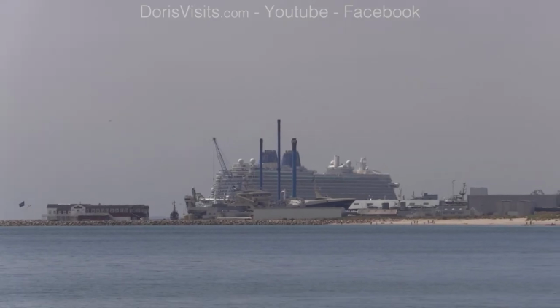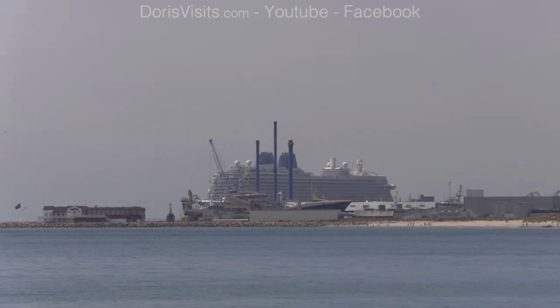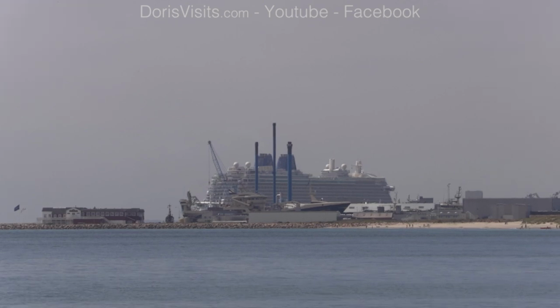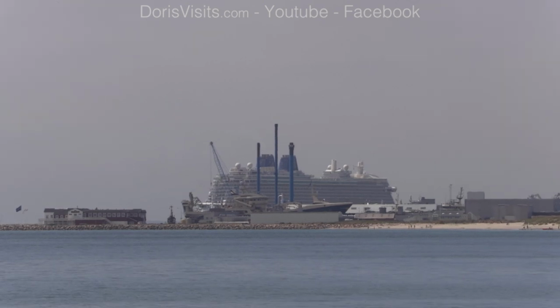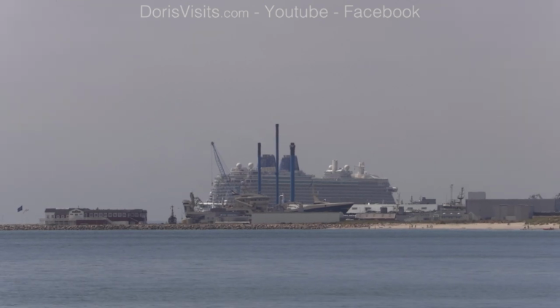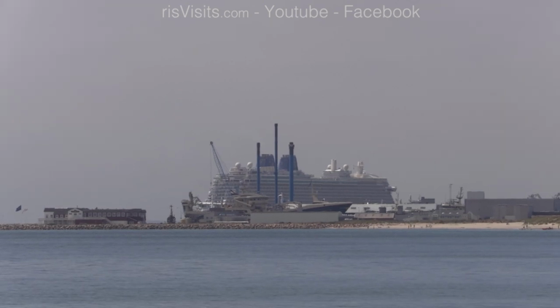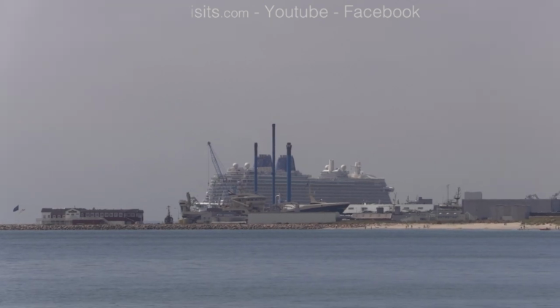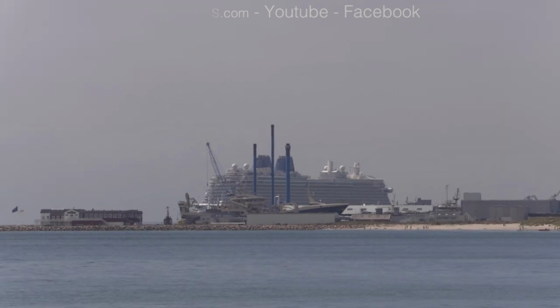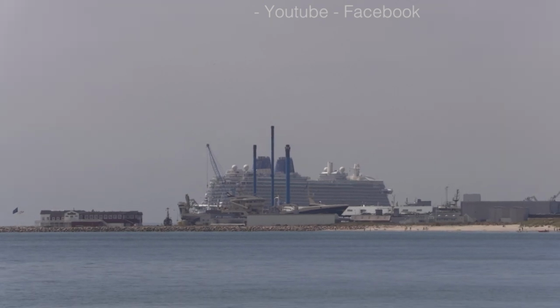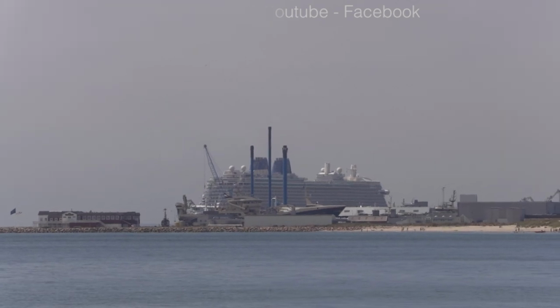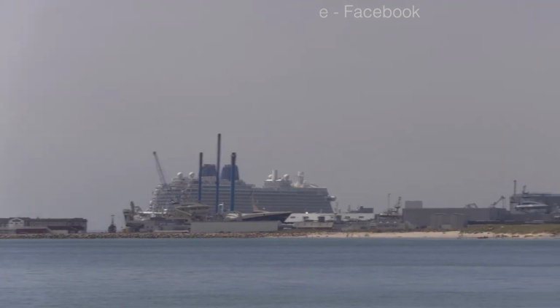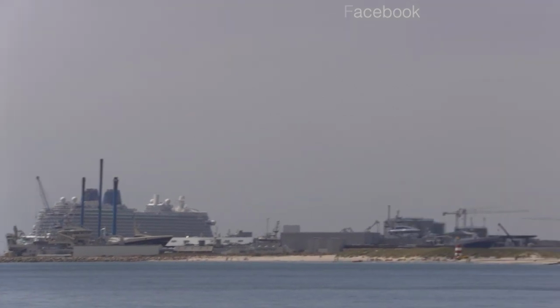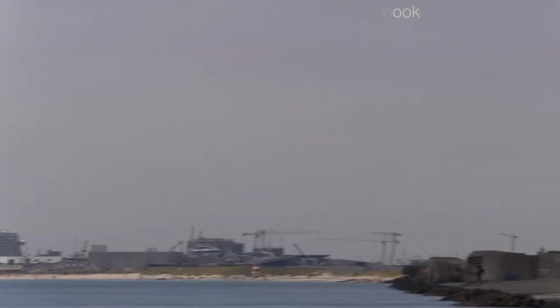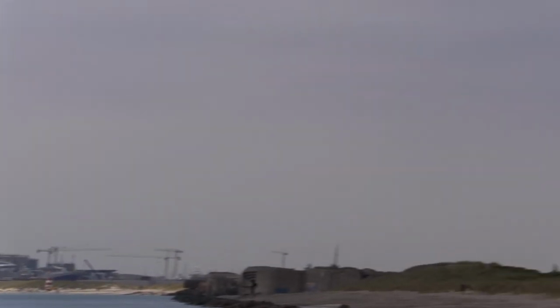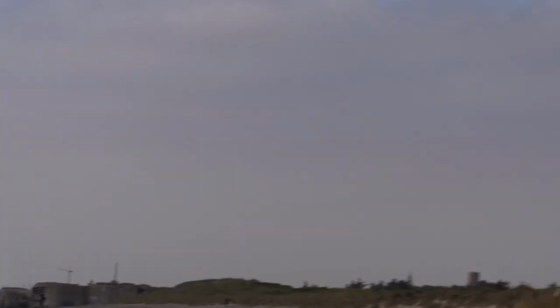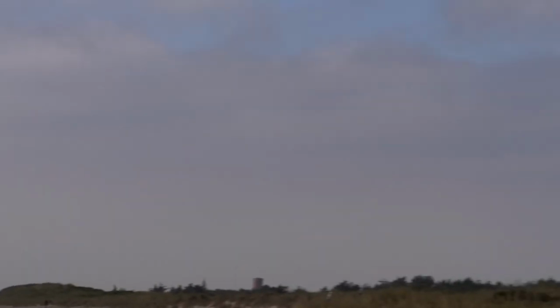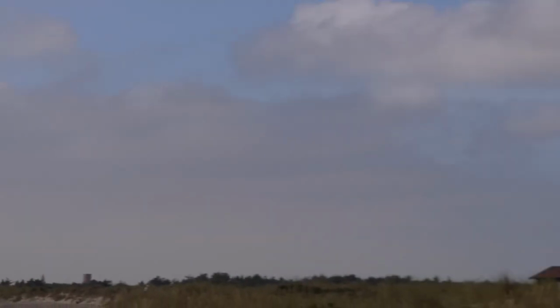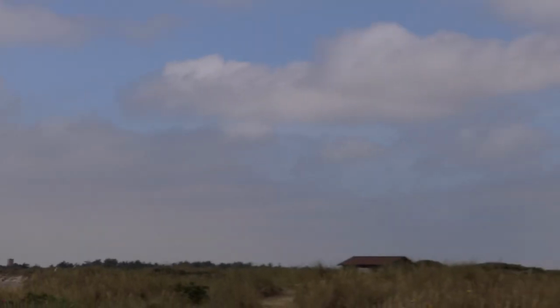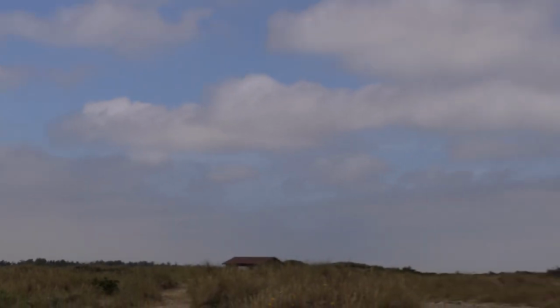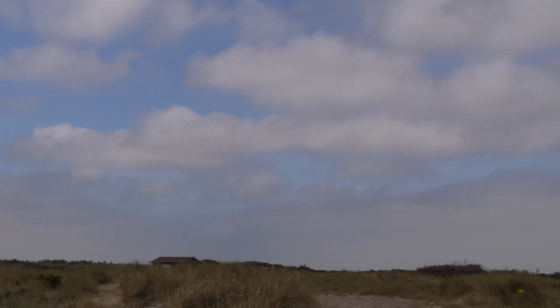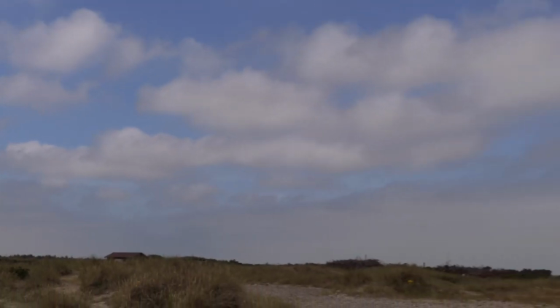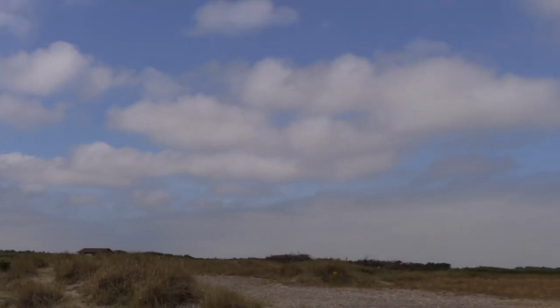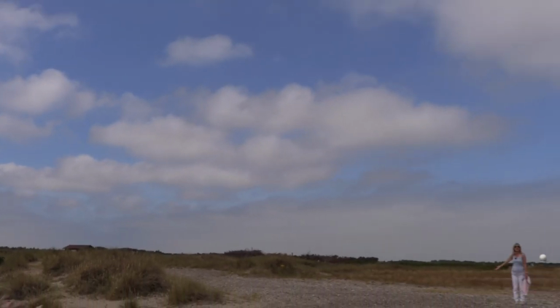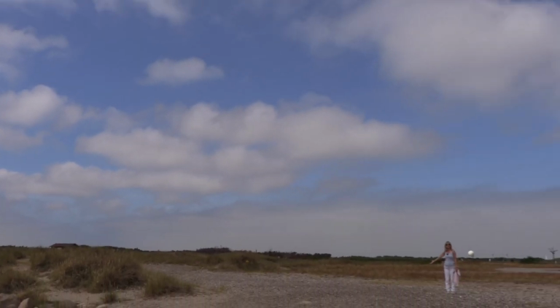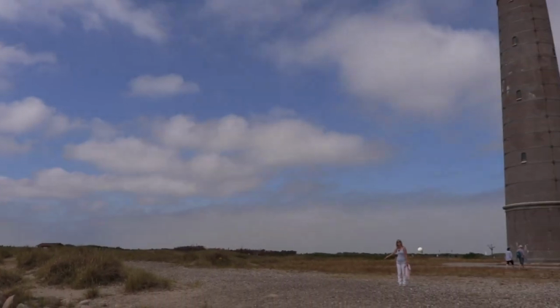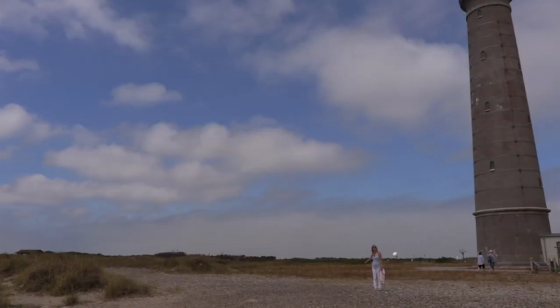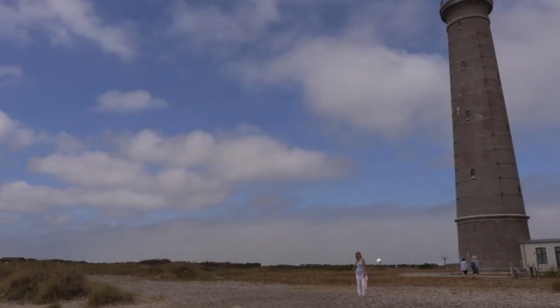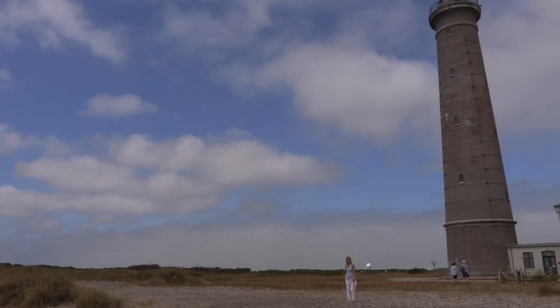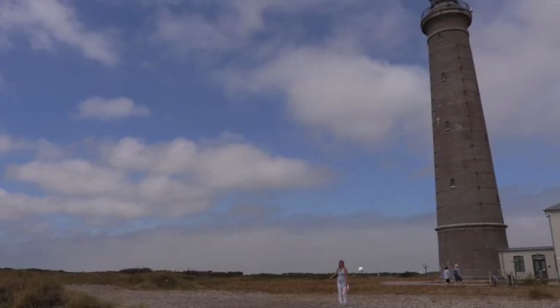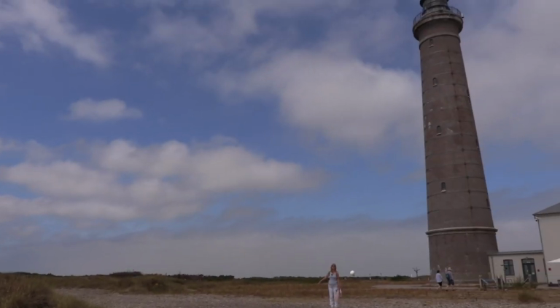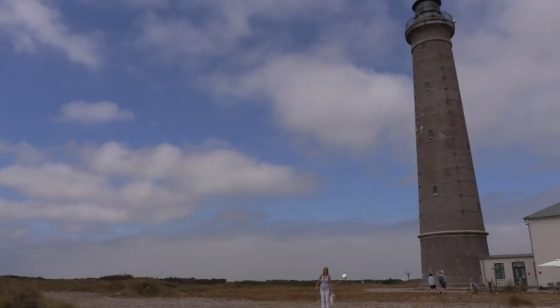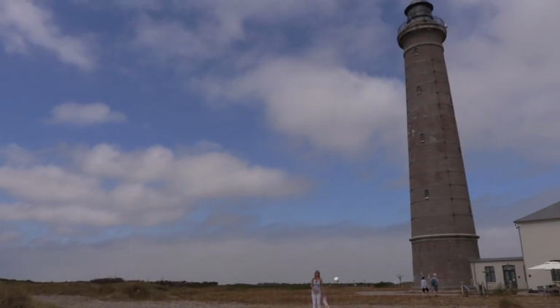We've definitely done our steps today. That's the Britannia over there and we've walked all this way.